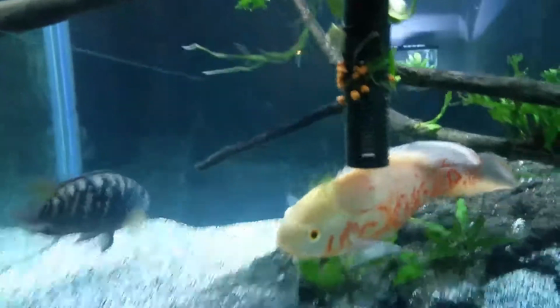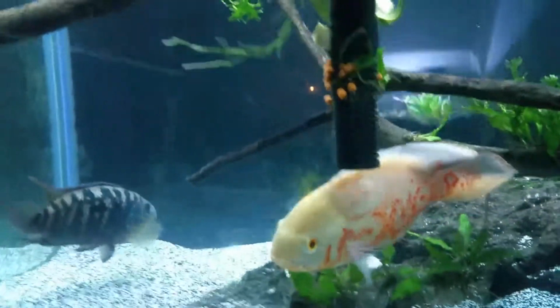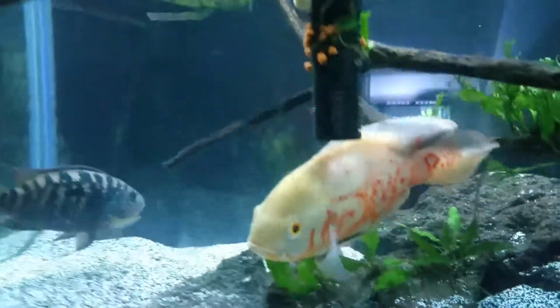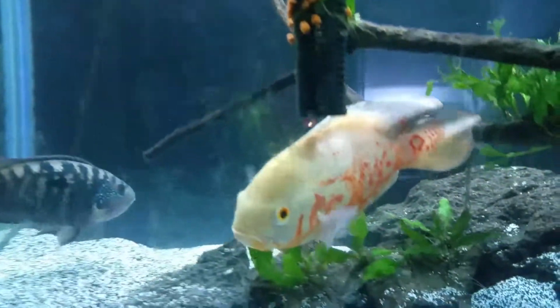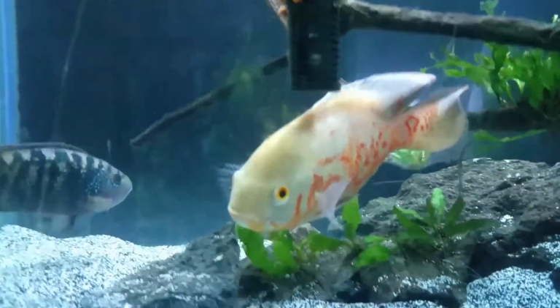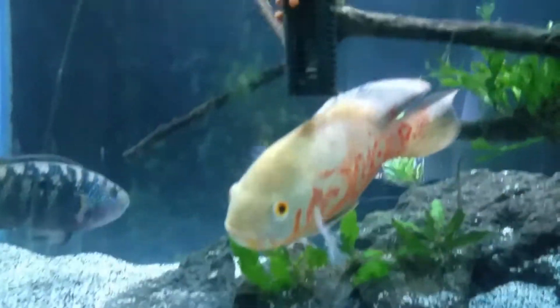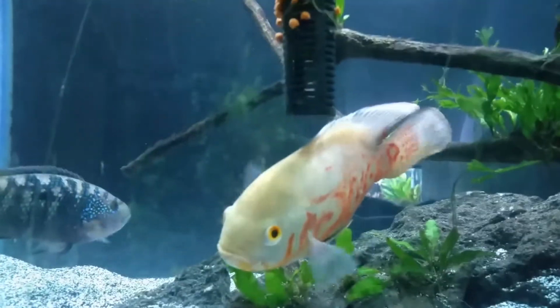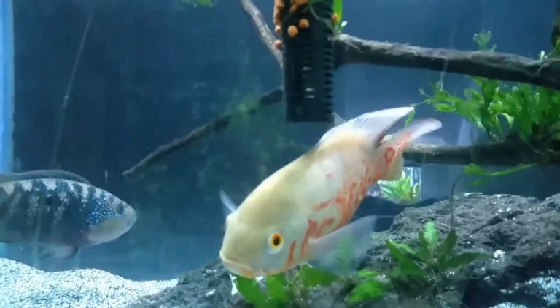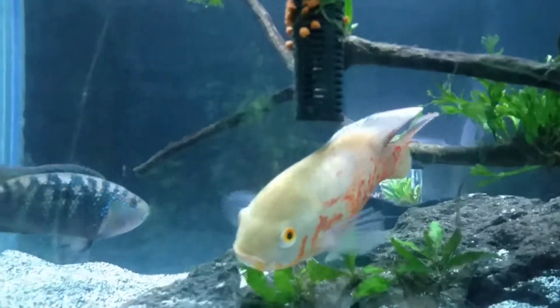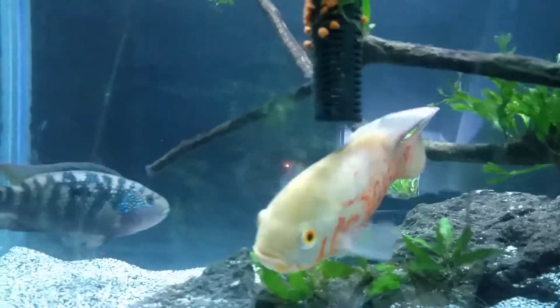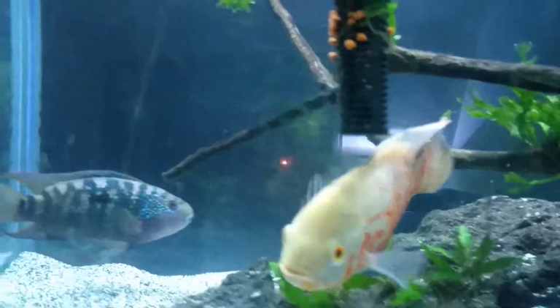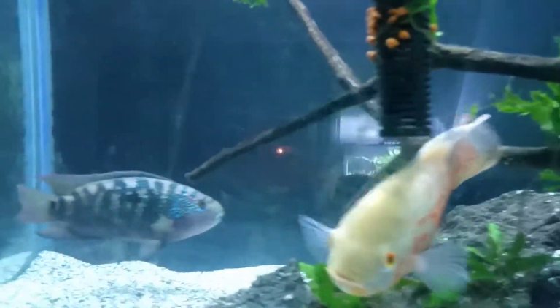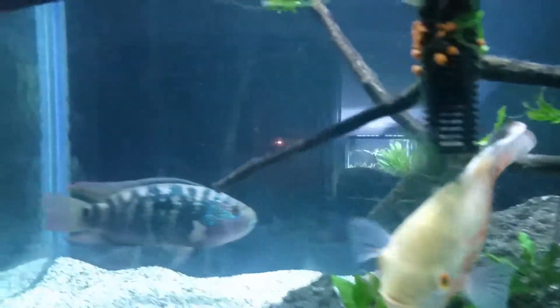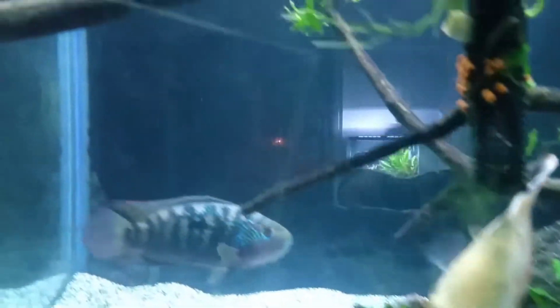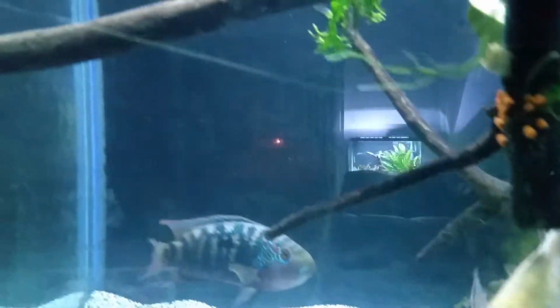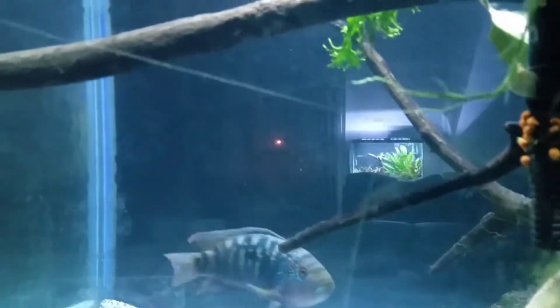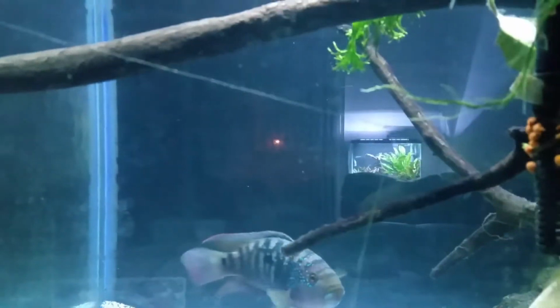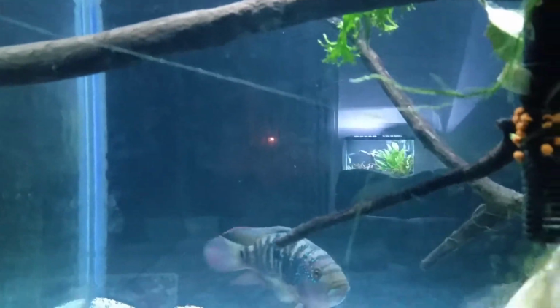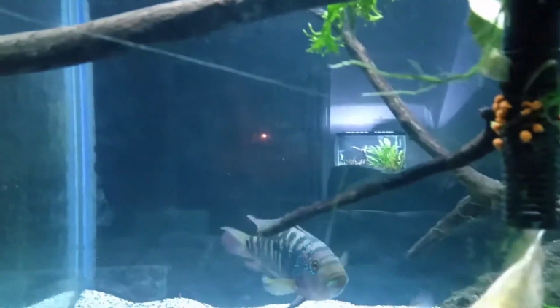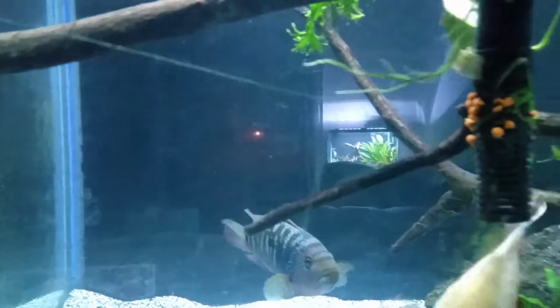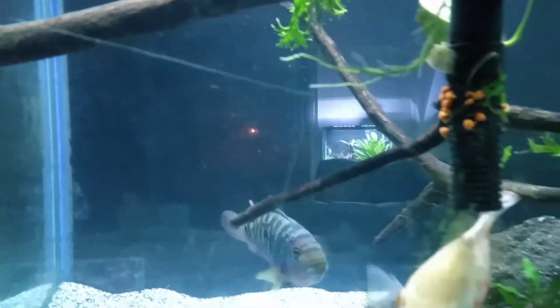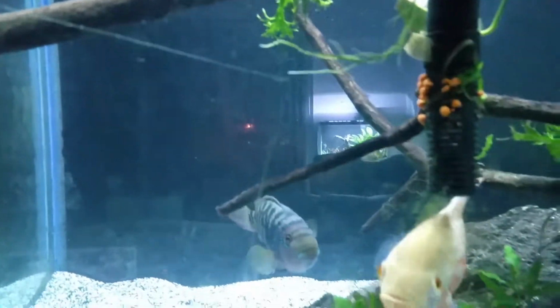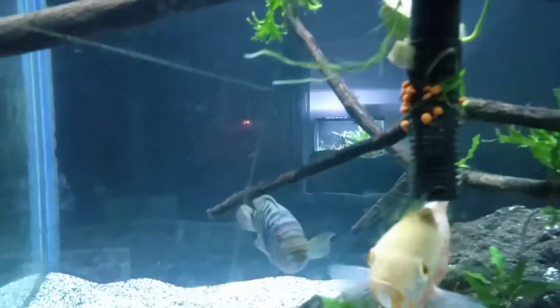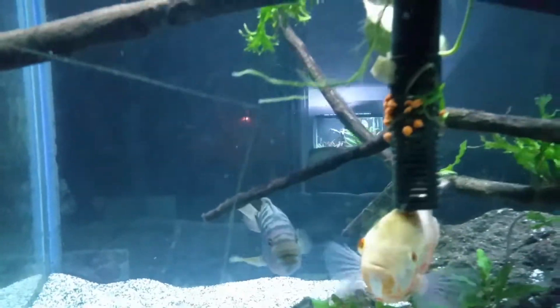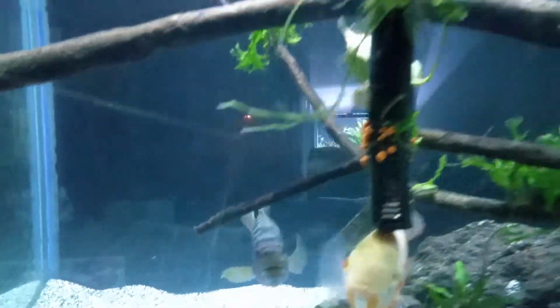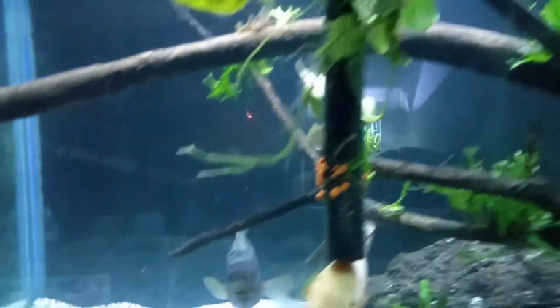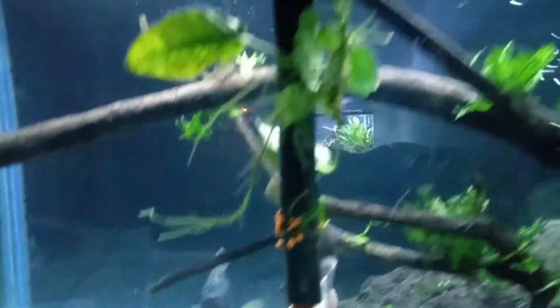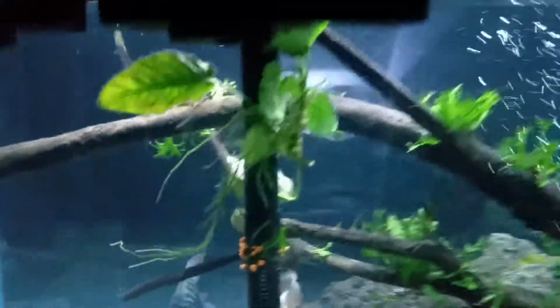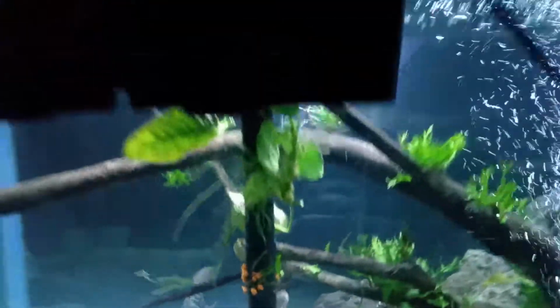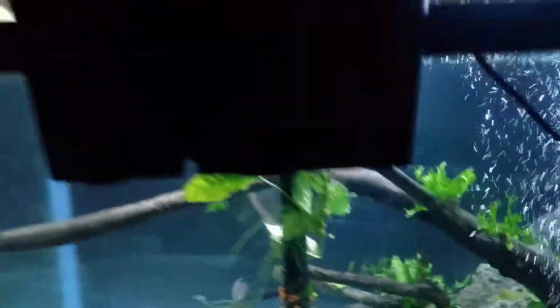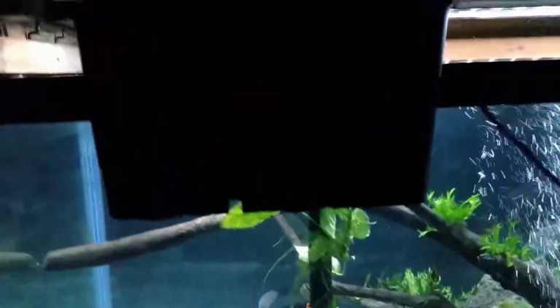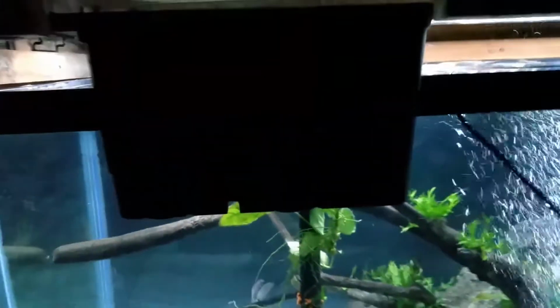There's the Oscar now. Dempsey. Green Terry is on the other side.